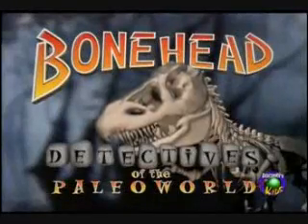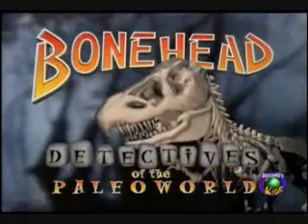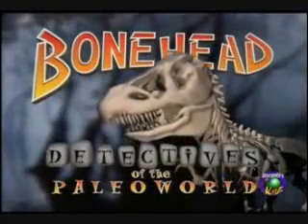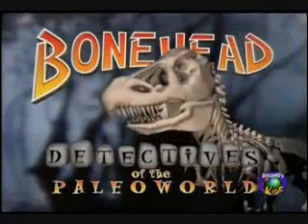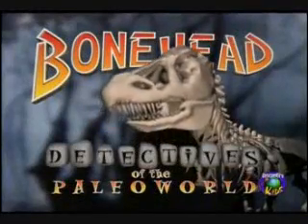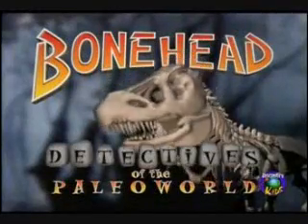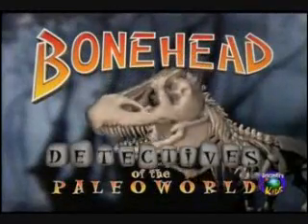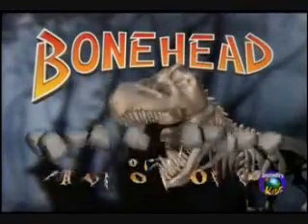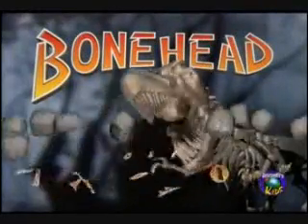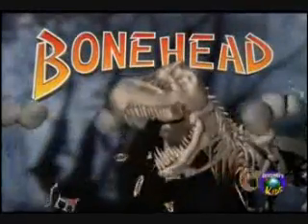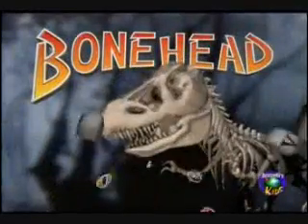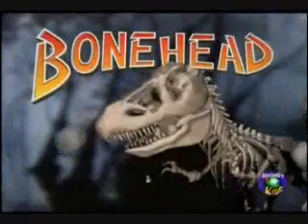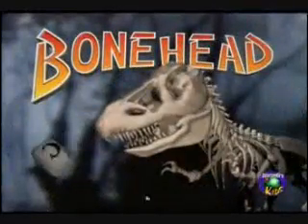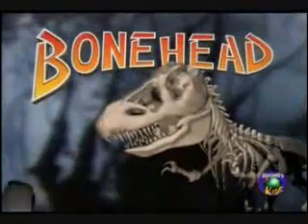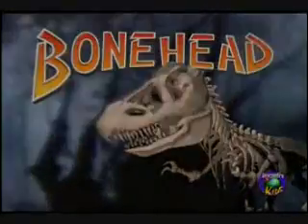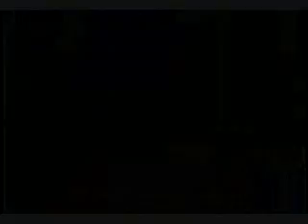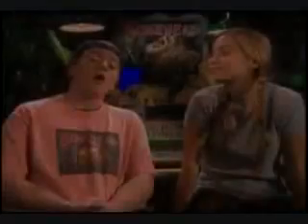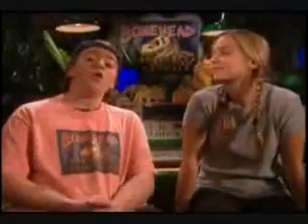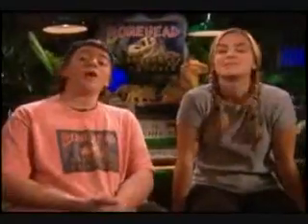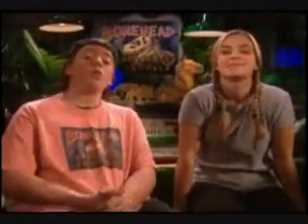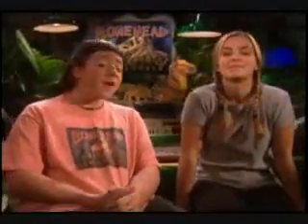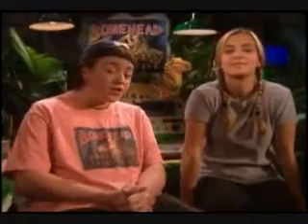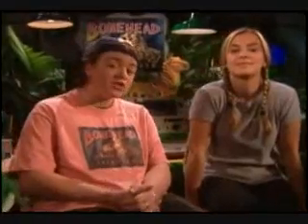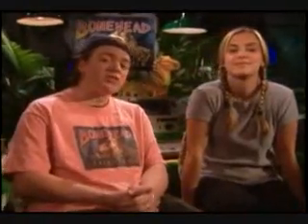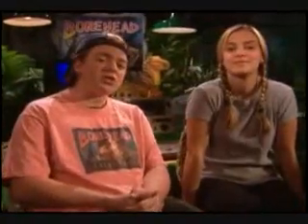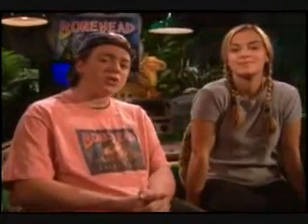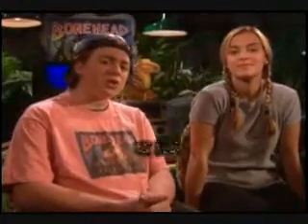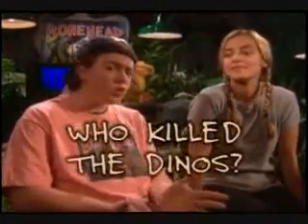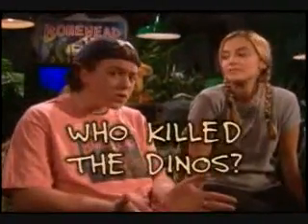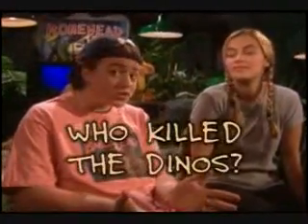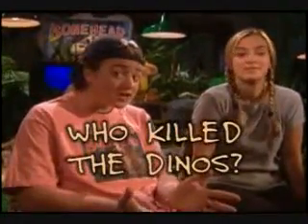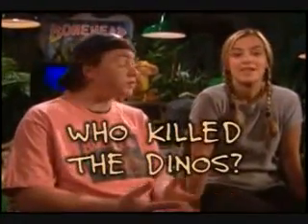The return of the Bonehead Detectives. We're back trying to solve the mystery: who killed the dinos?